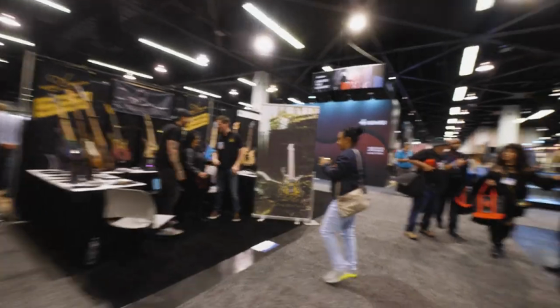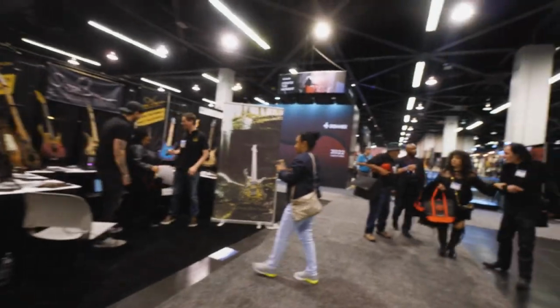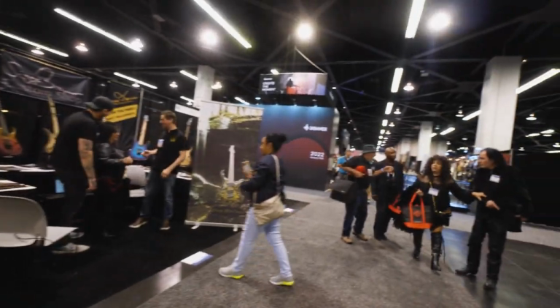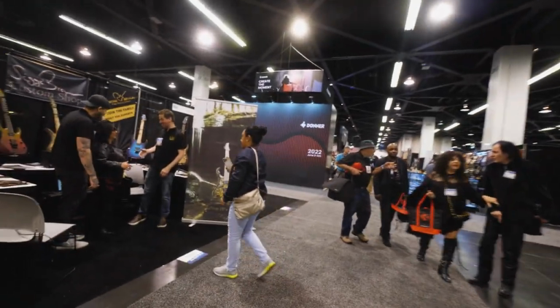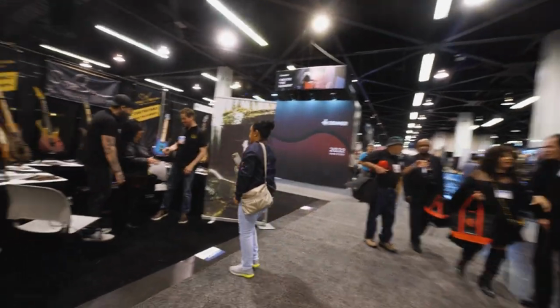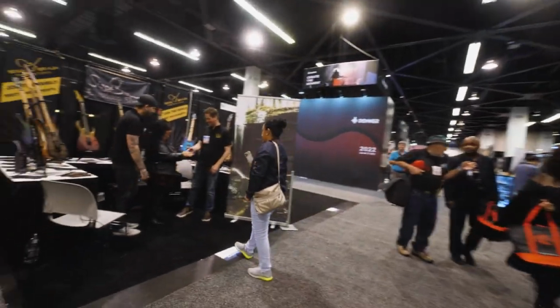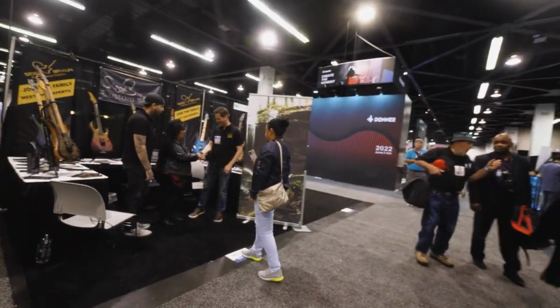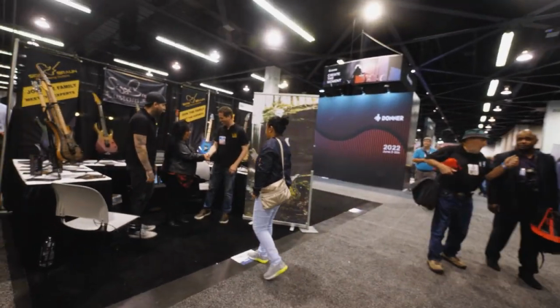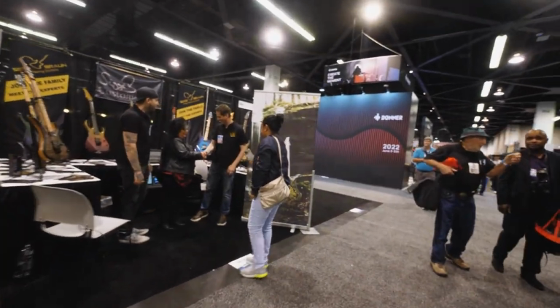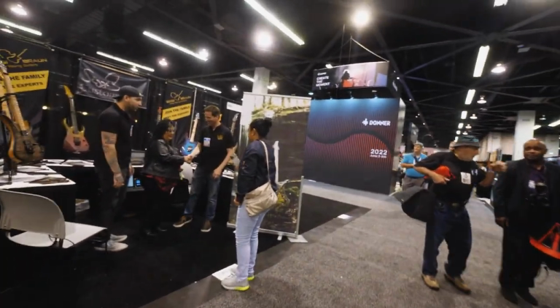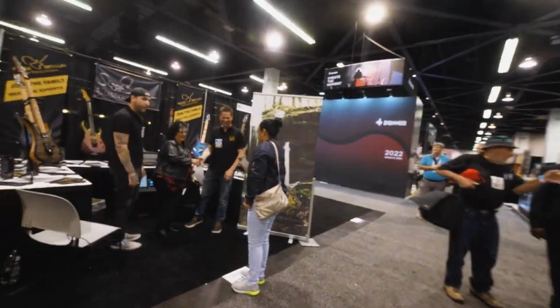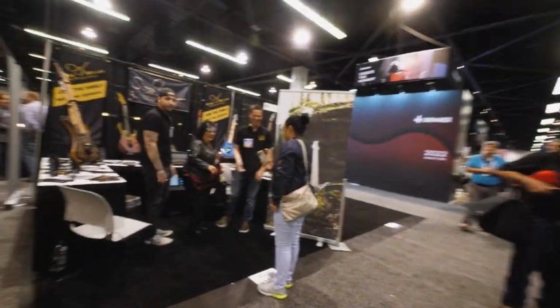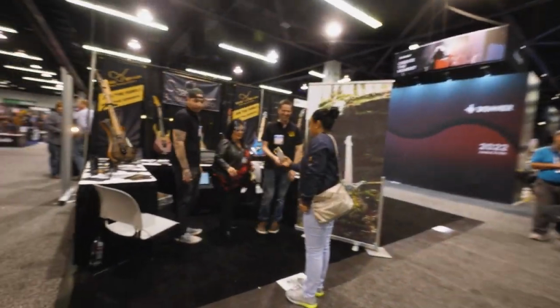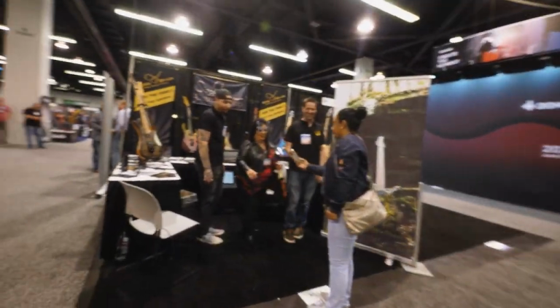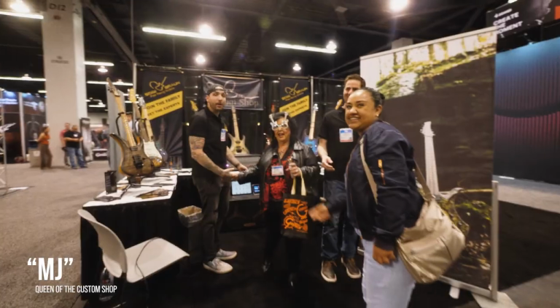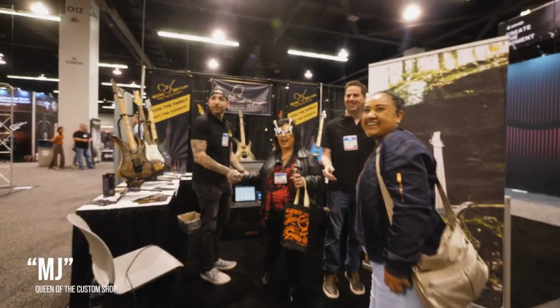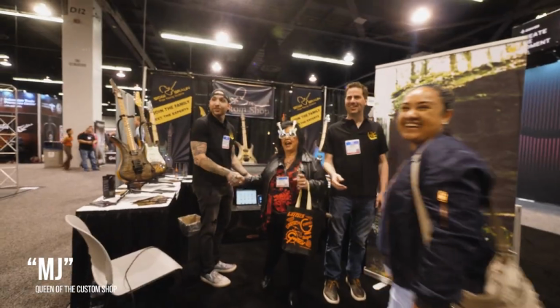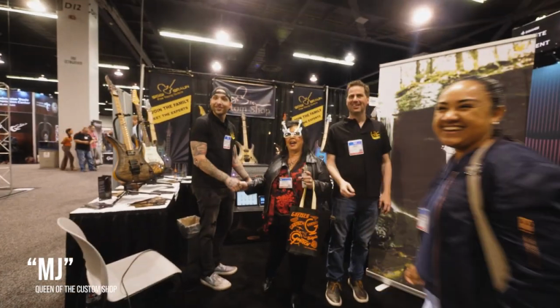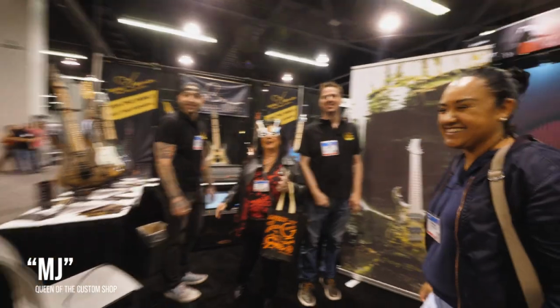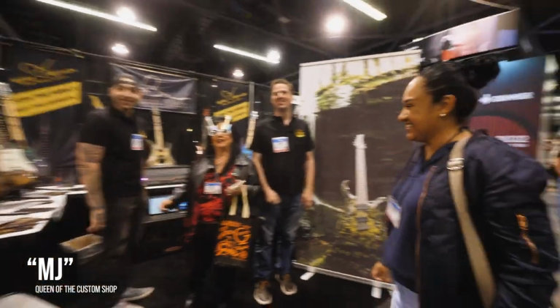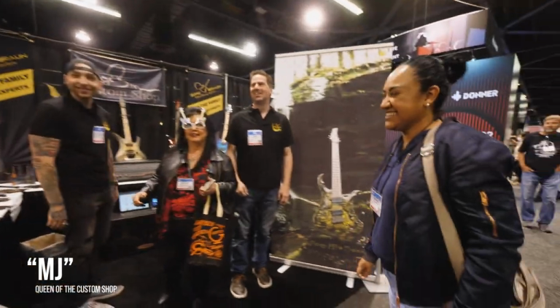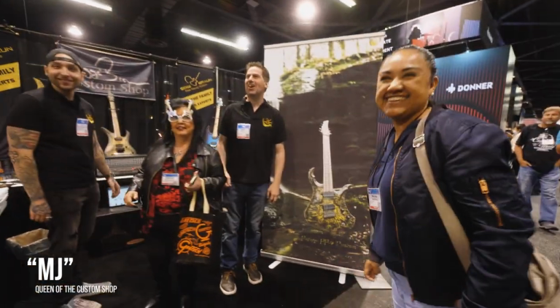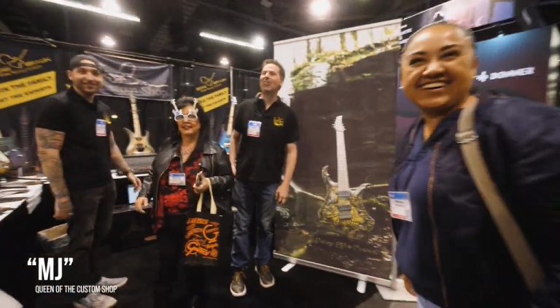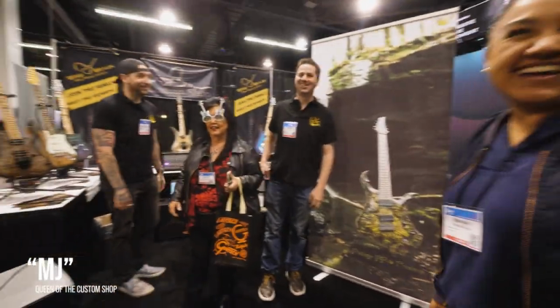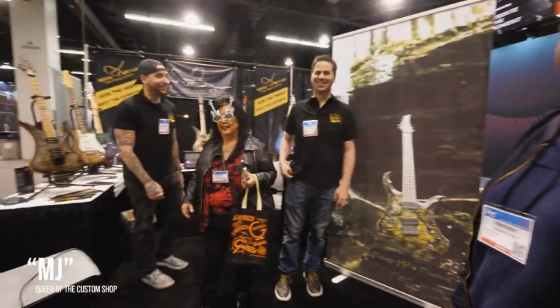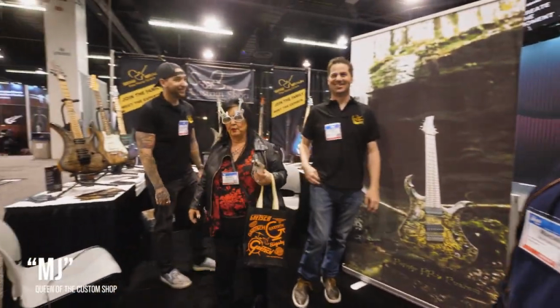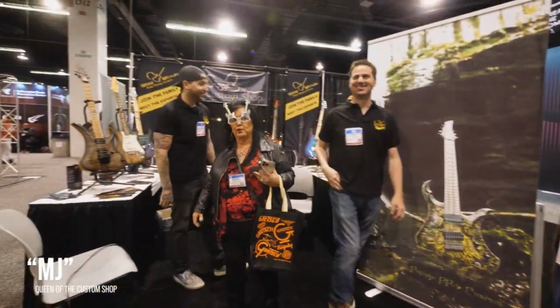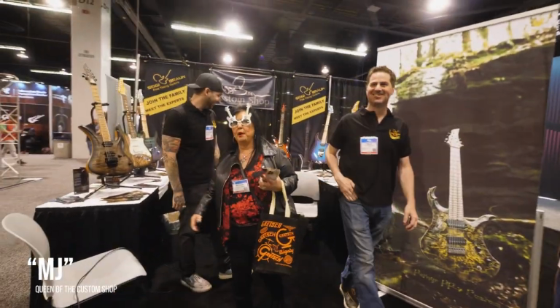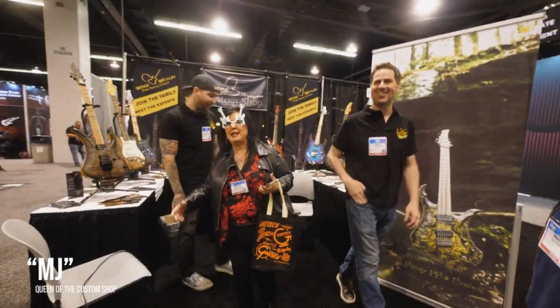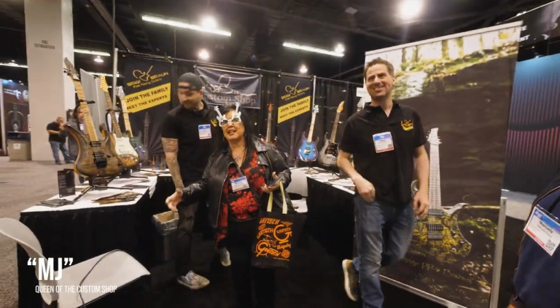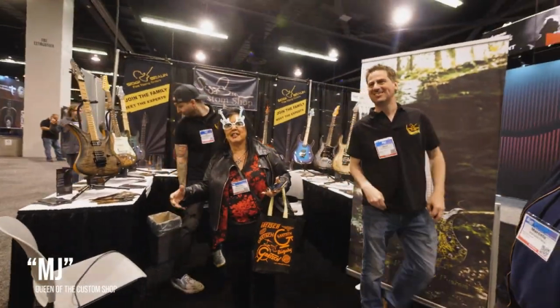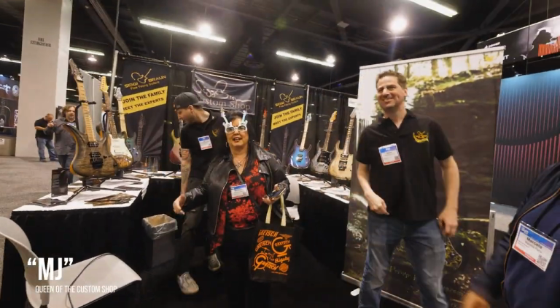Hey, there's MJ! Hello, nice to see you. We're doing business here.